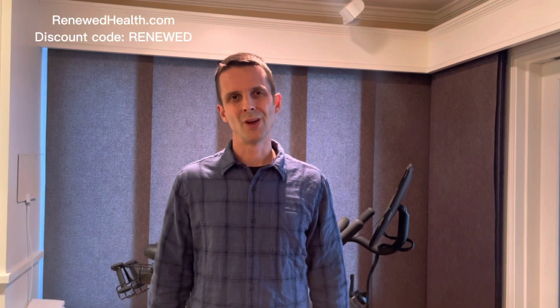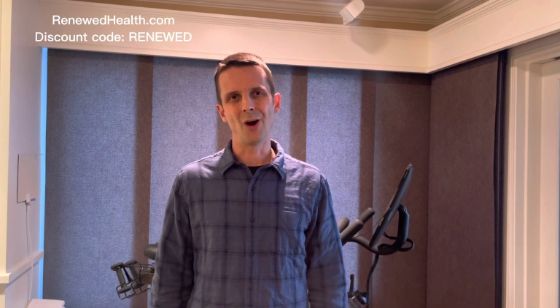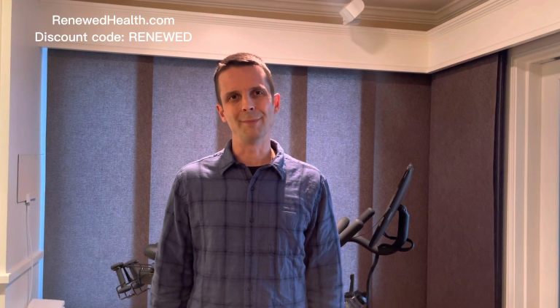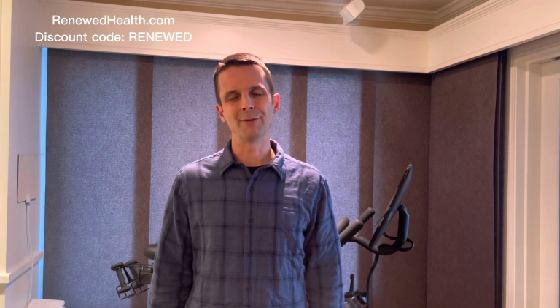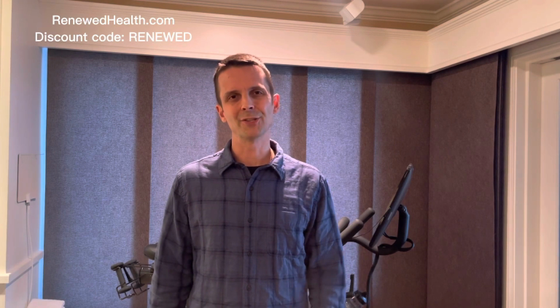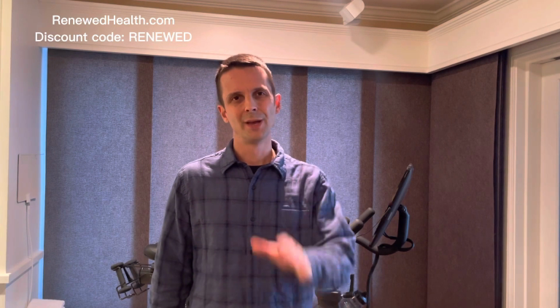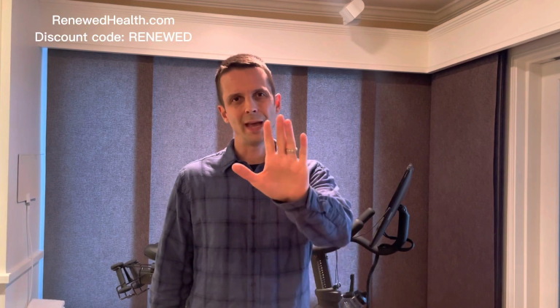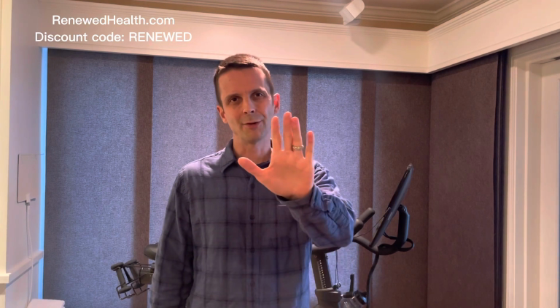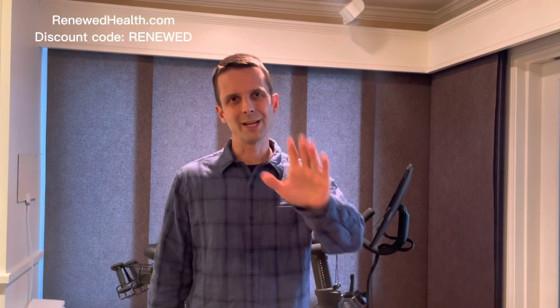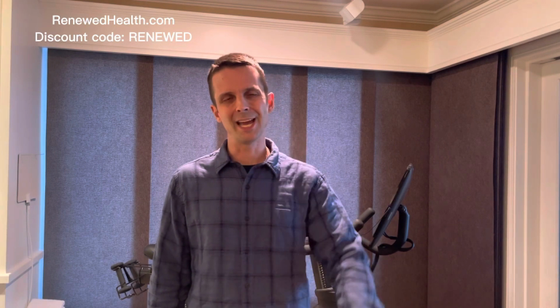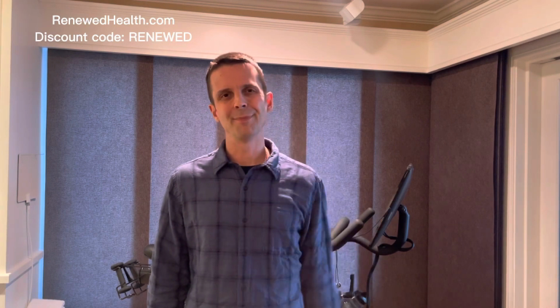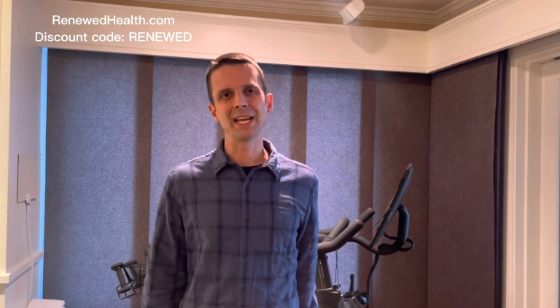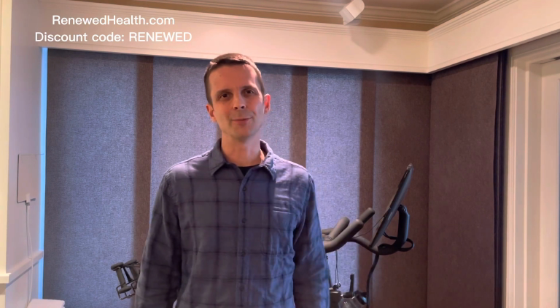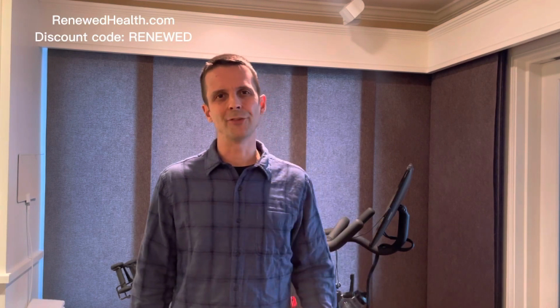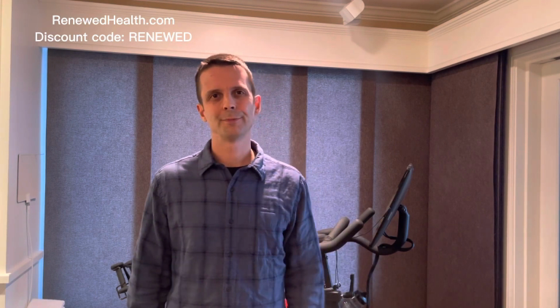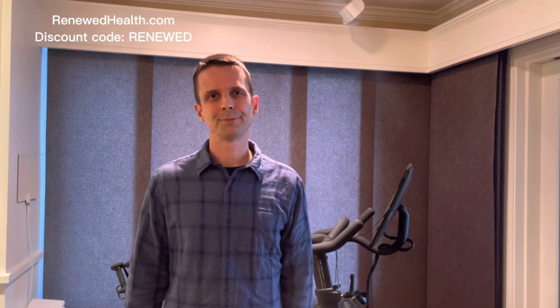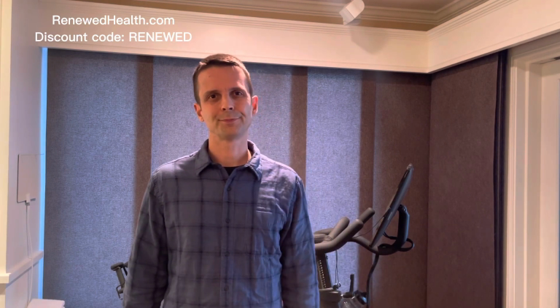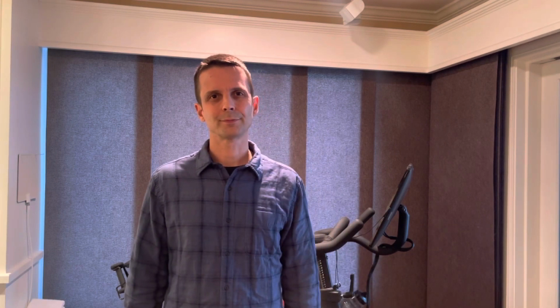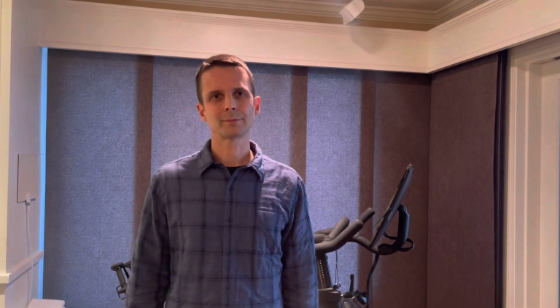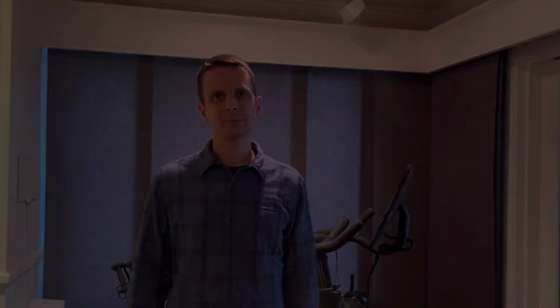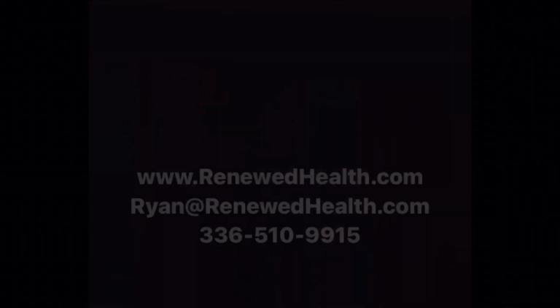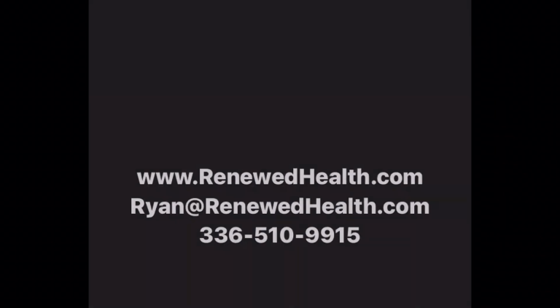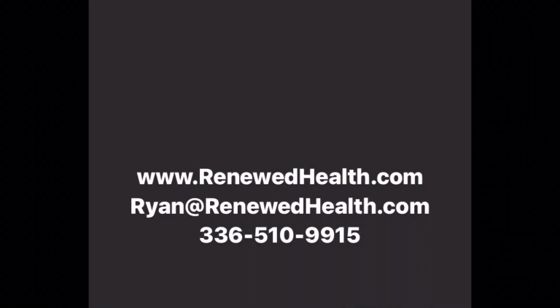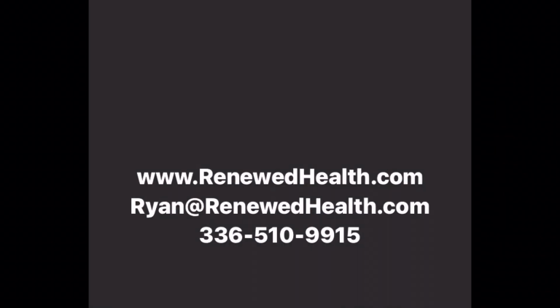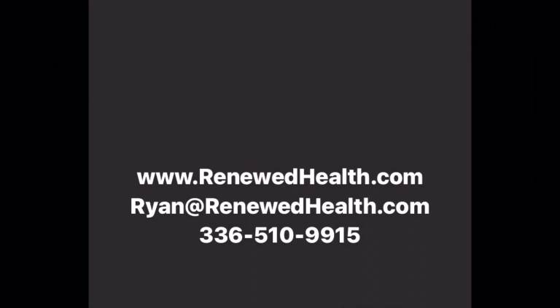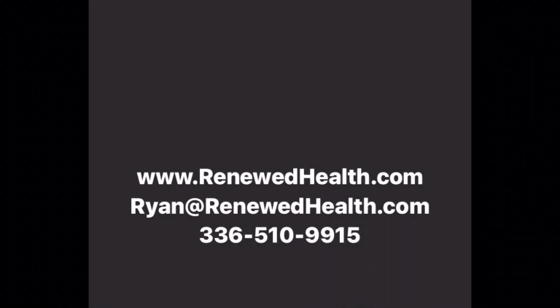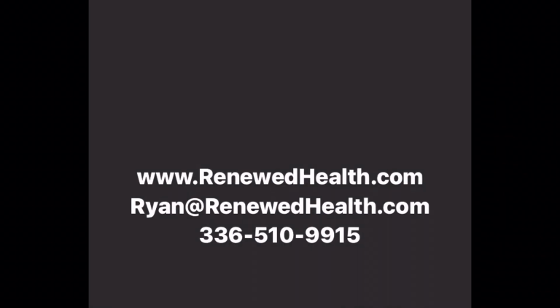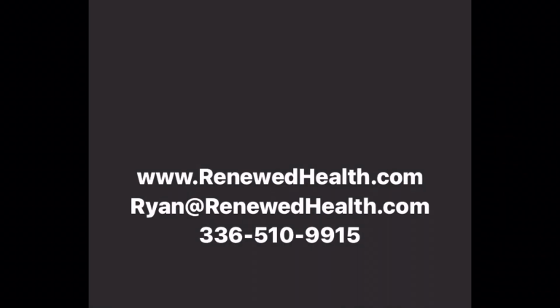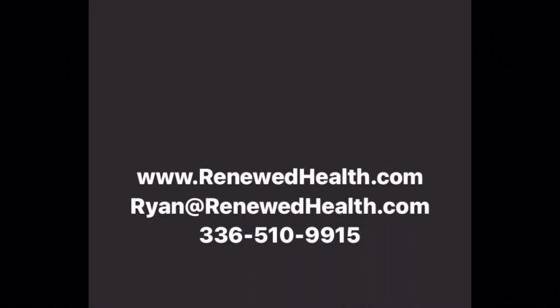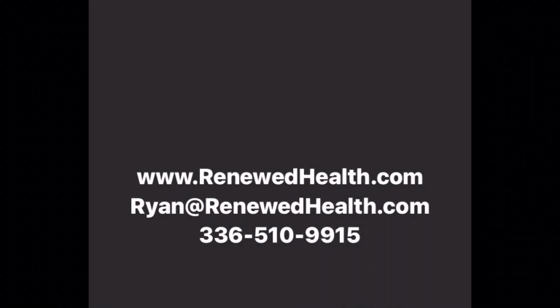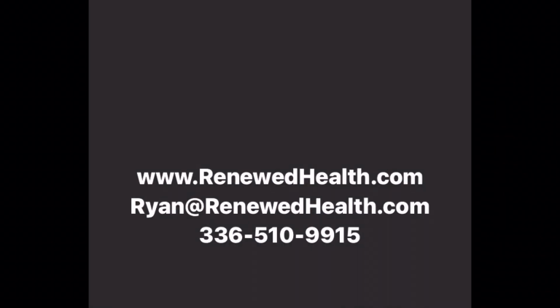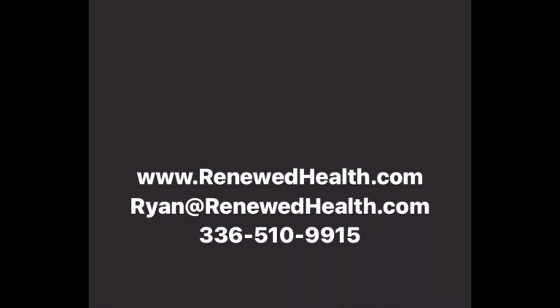Alright my friends, have a great day. Thanks so much.